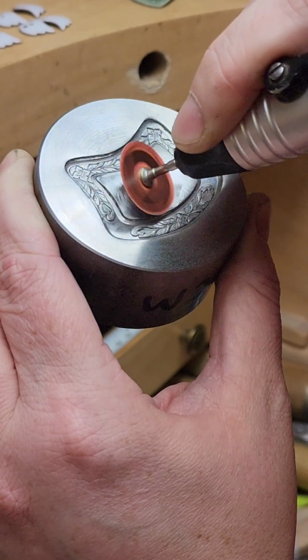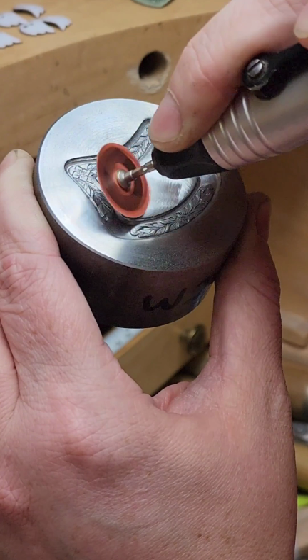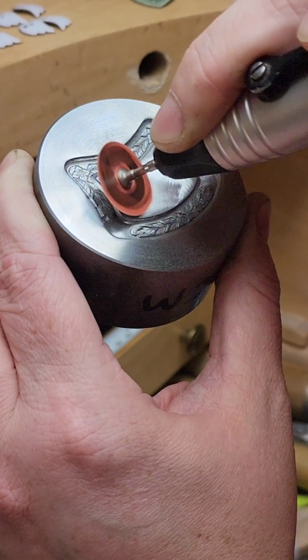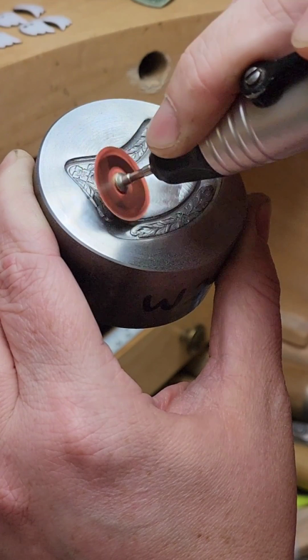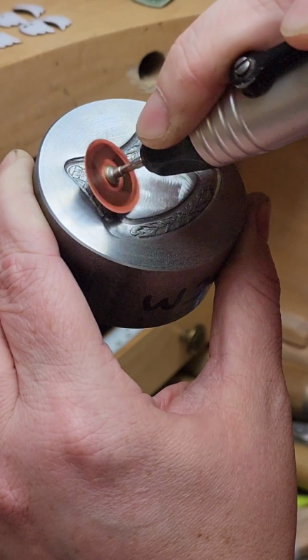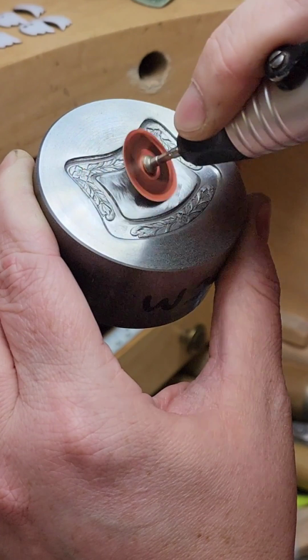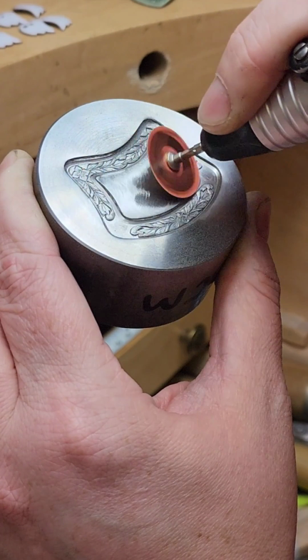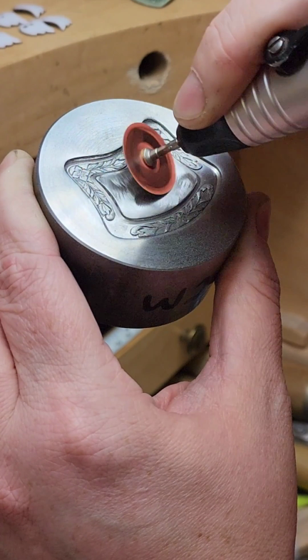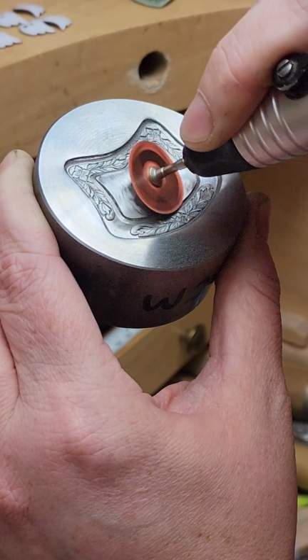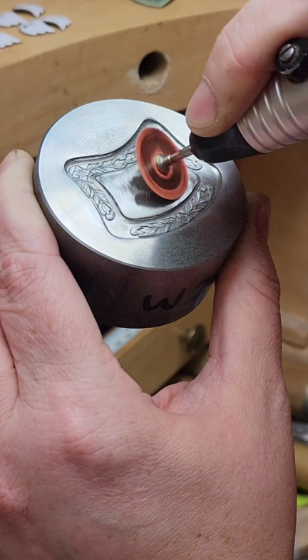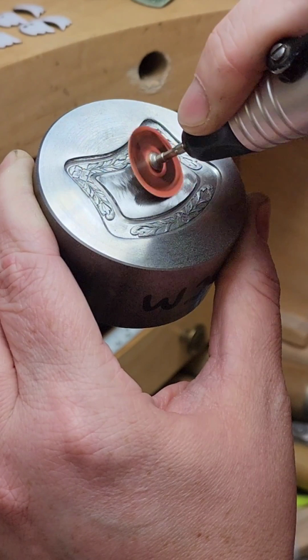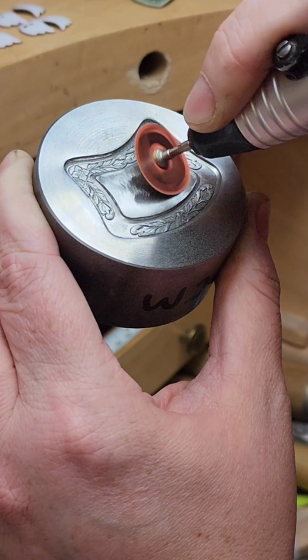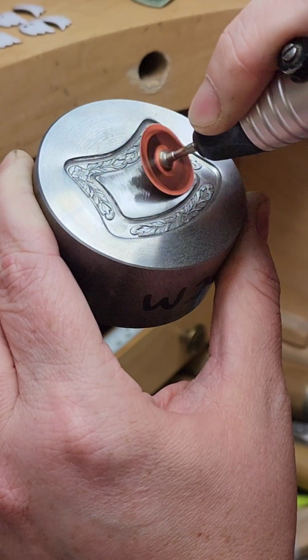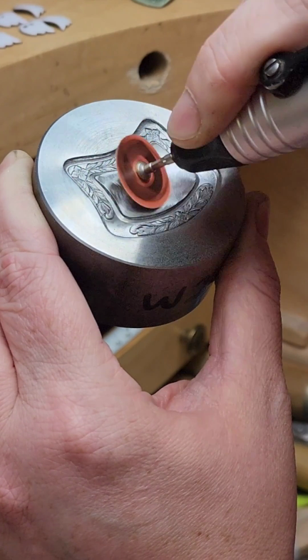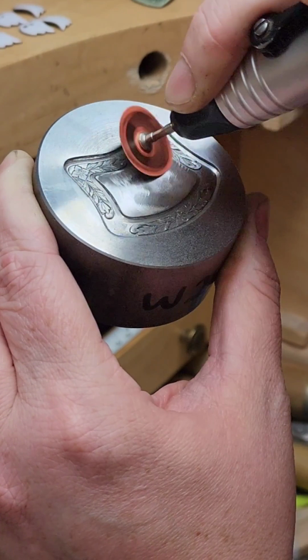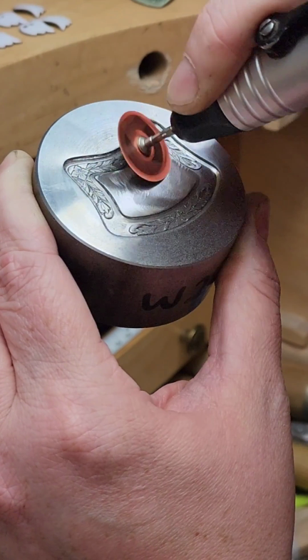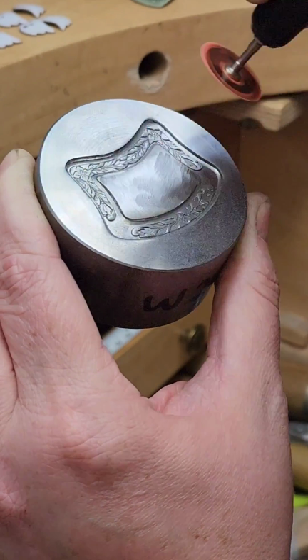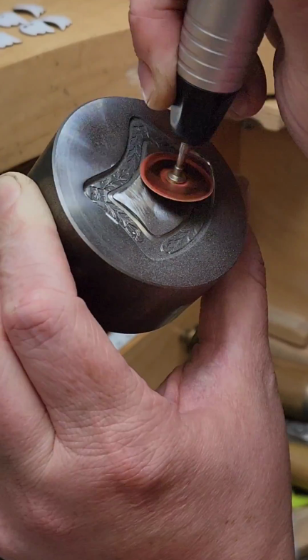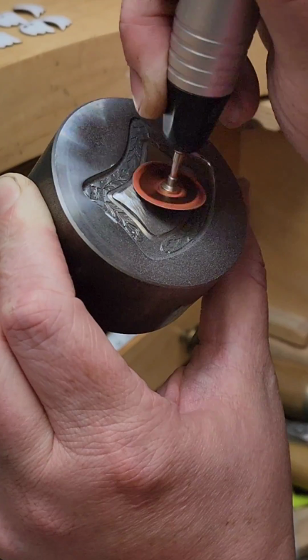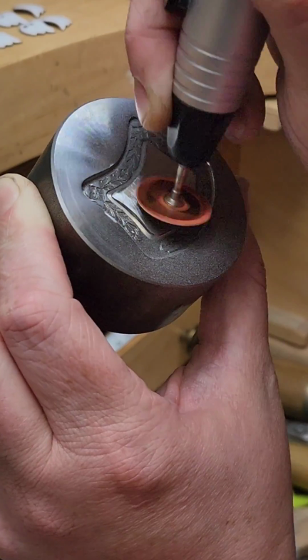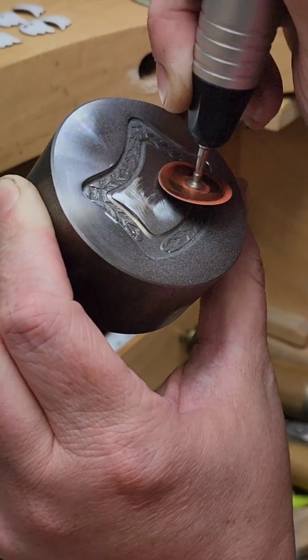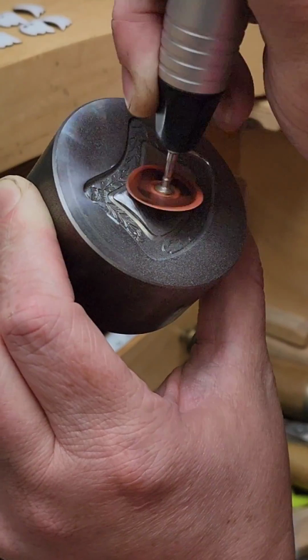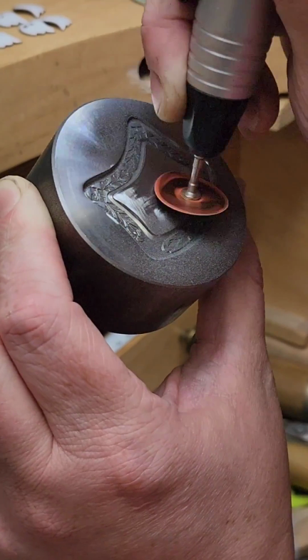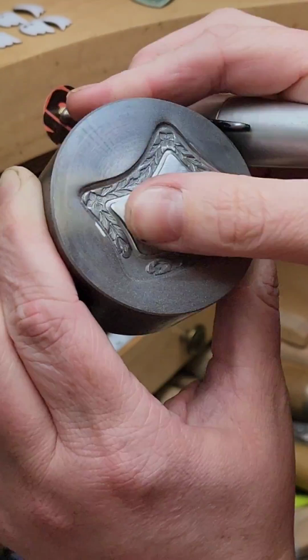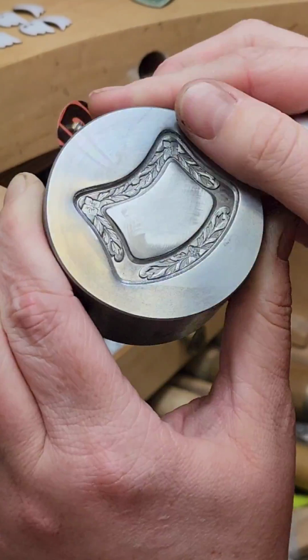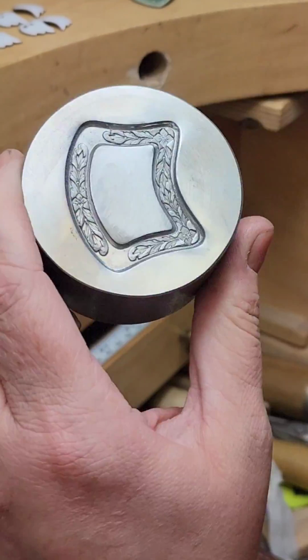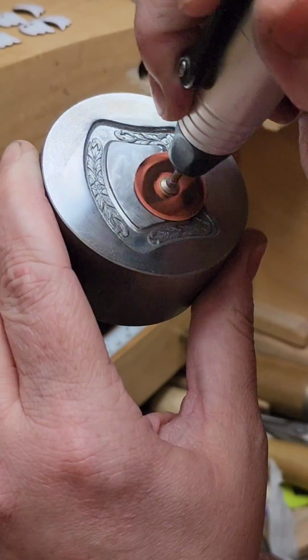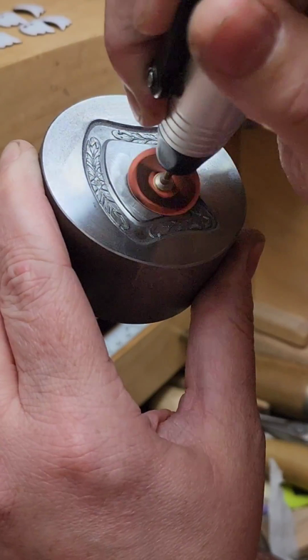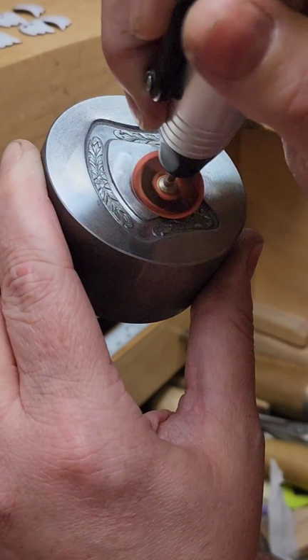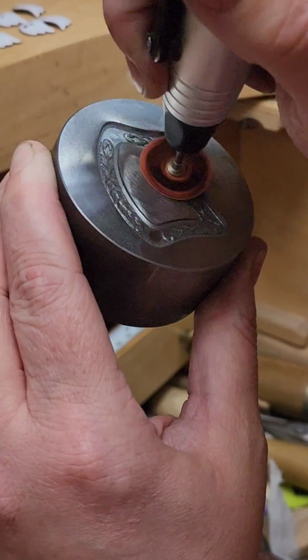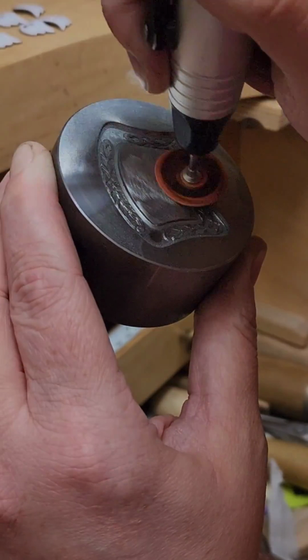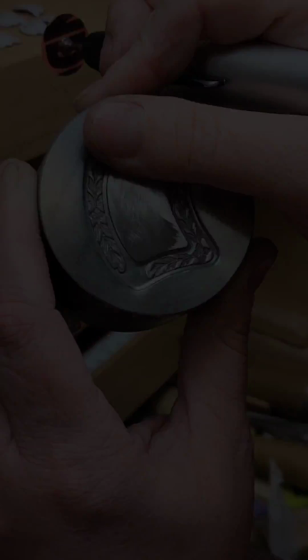The impression dies that we sell are on mild steel, so you can use the same abrasives as you would on your non-ferrous metals.